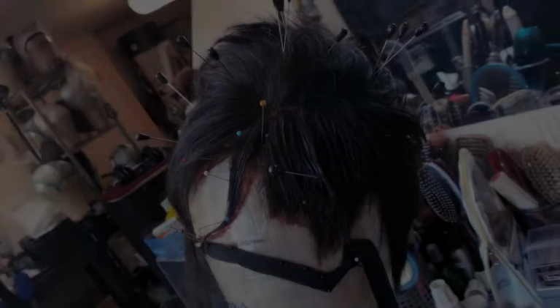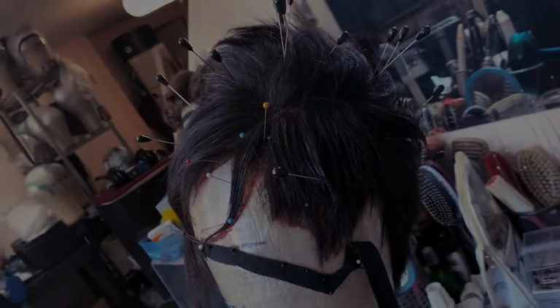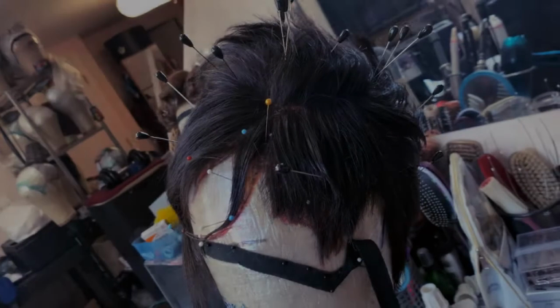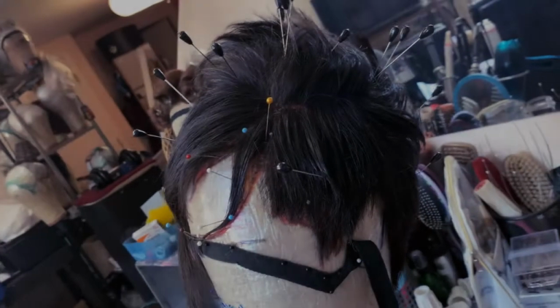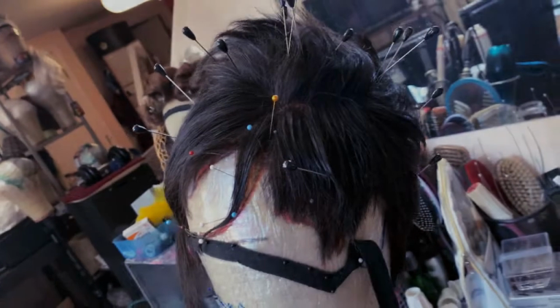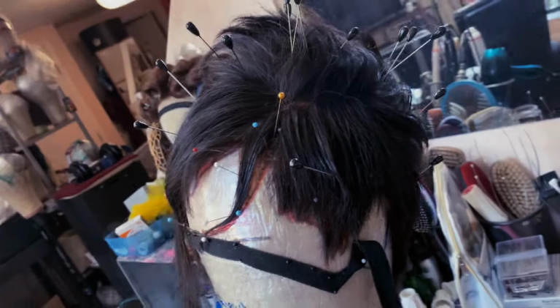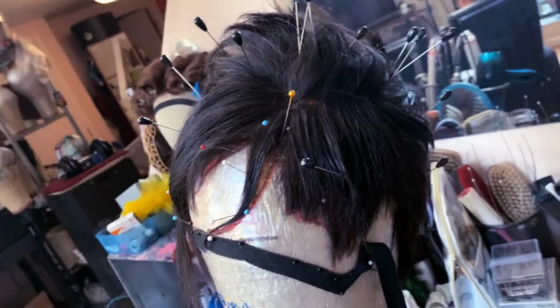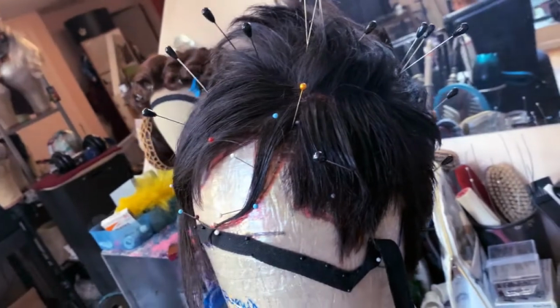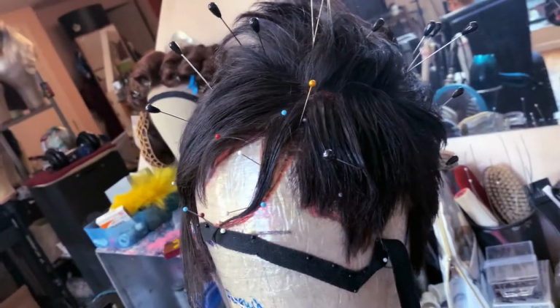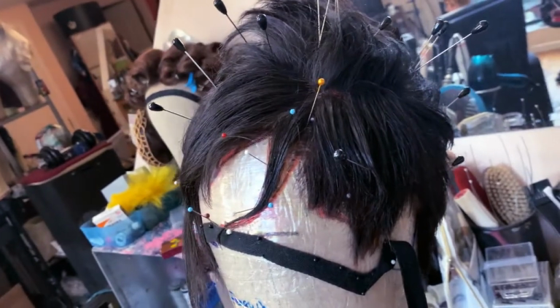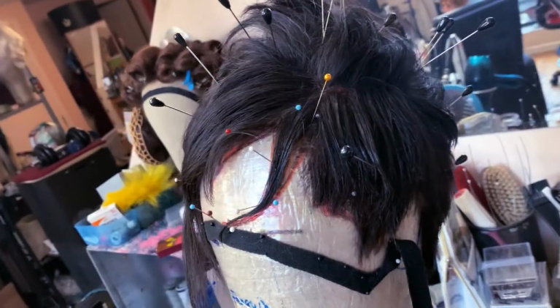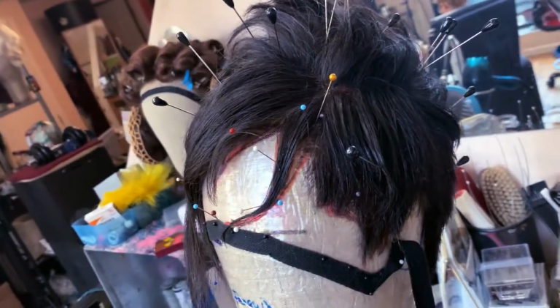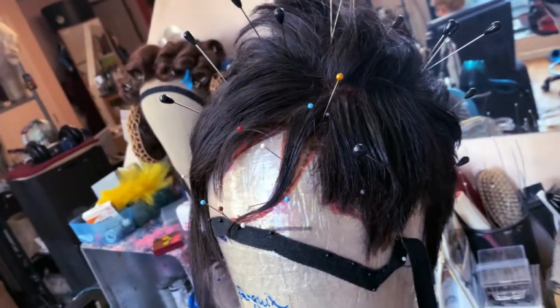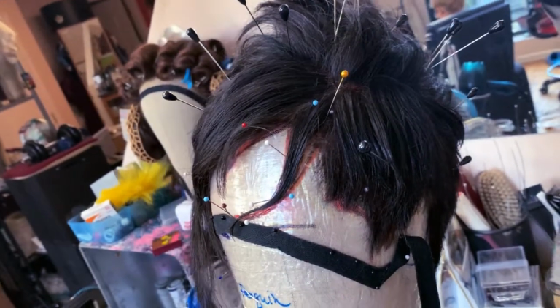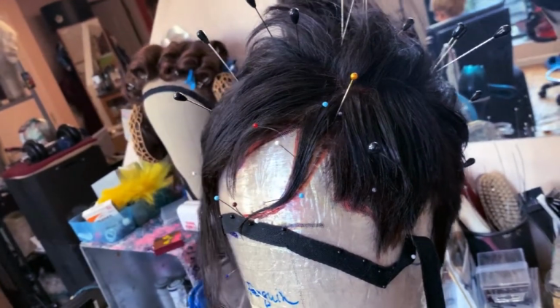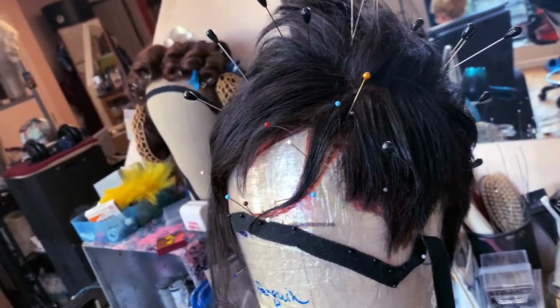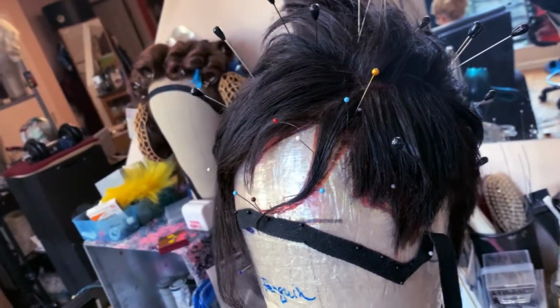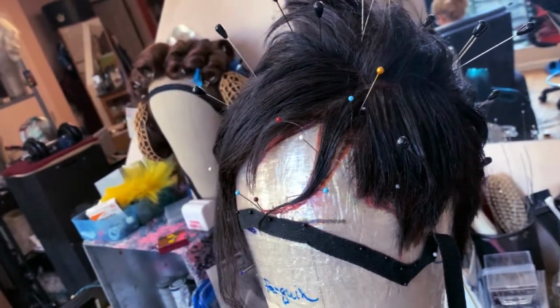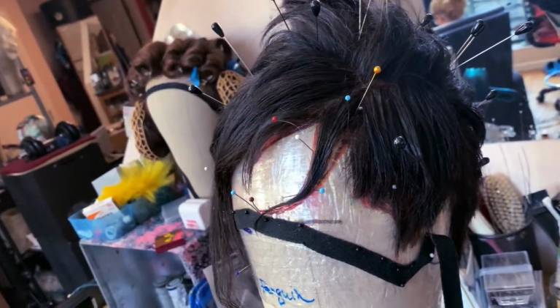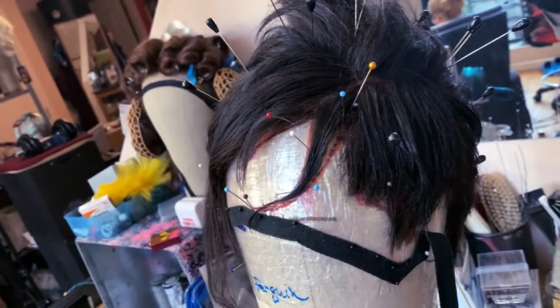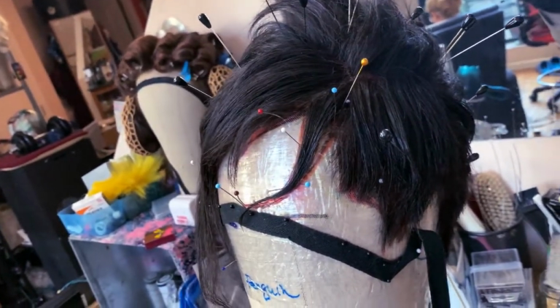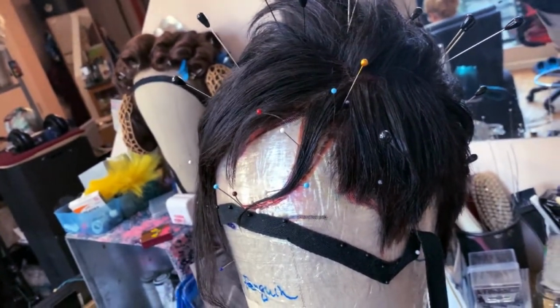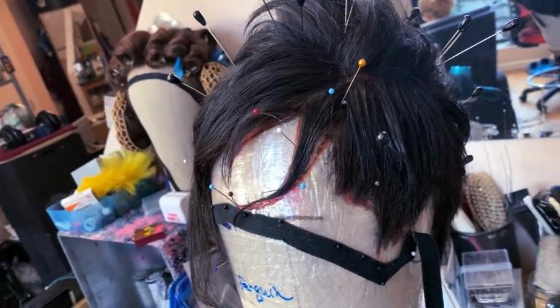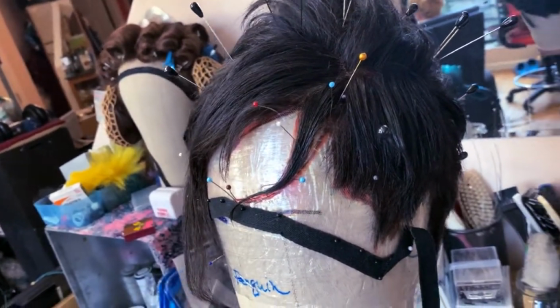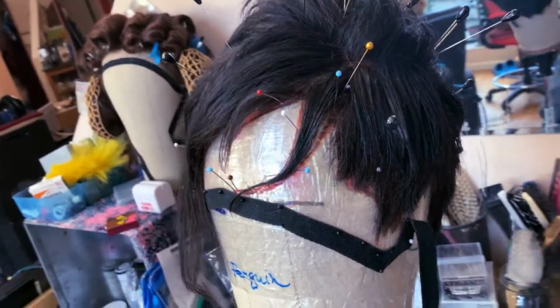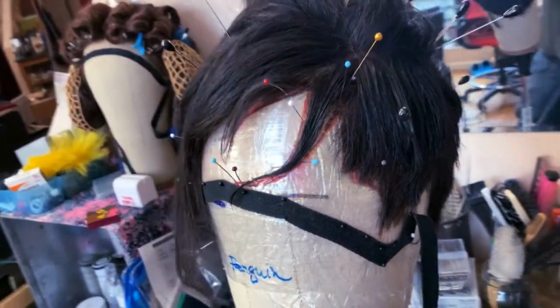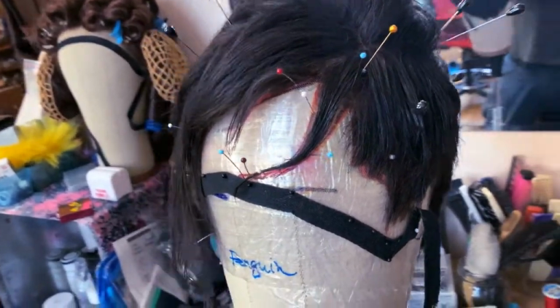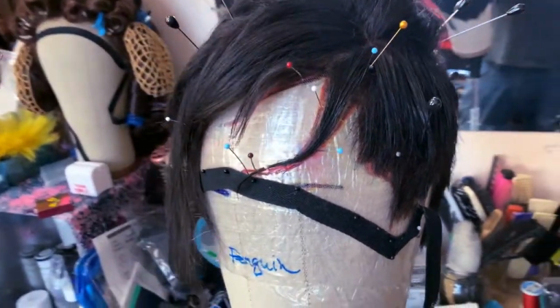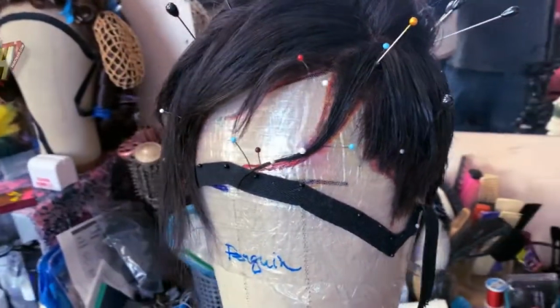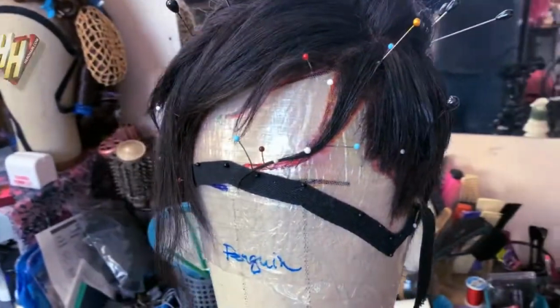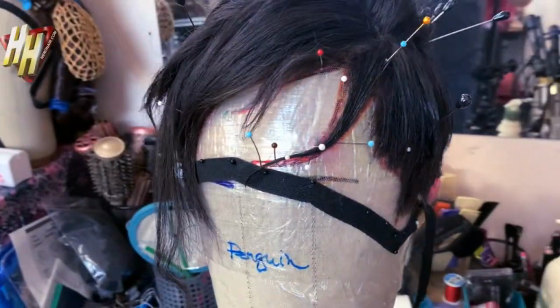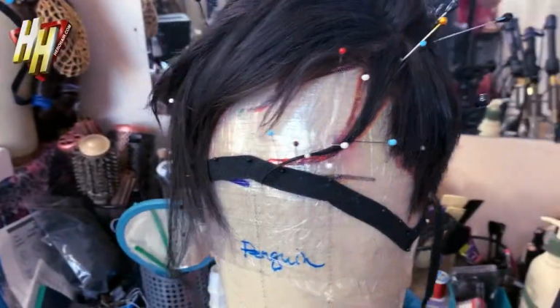I didn't say the name wrong. It's Bird Verbatim, not Birdbatim. That's my dyslexia.